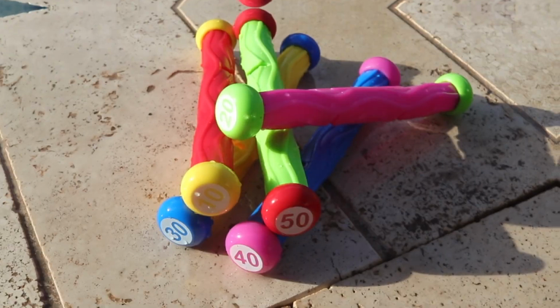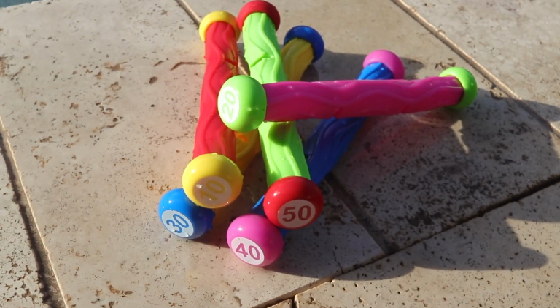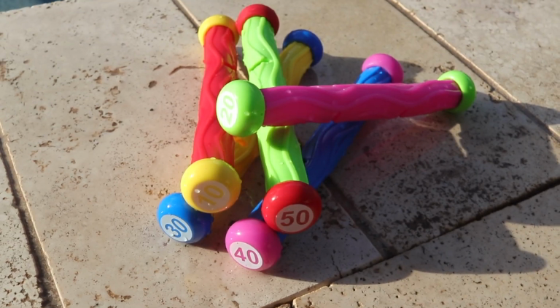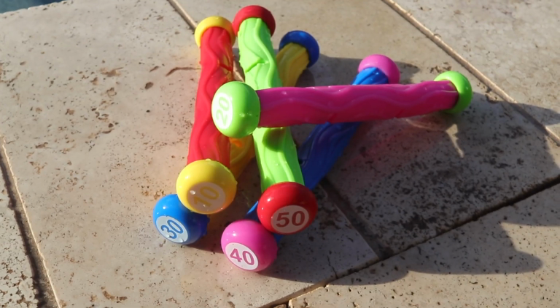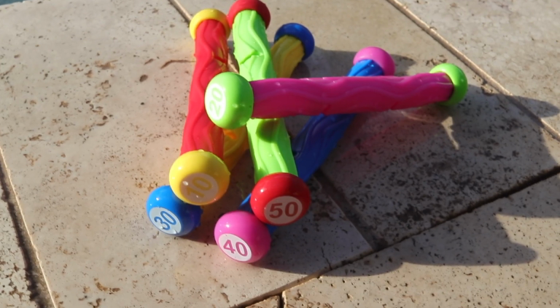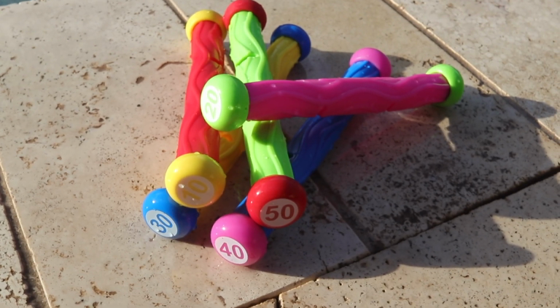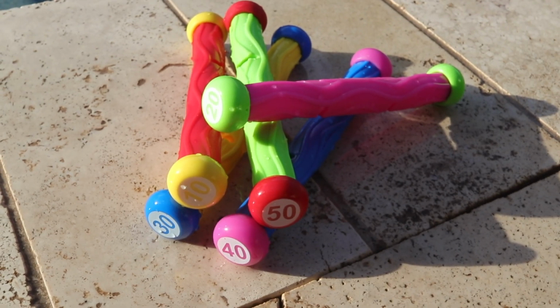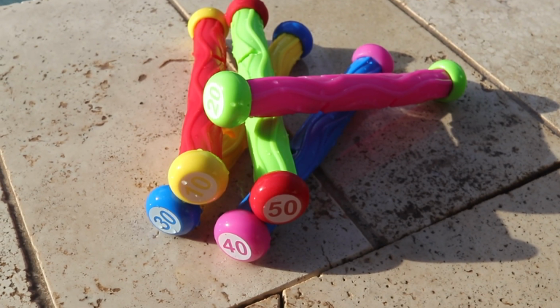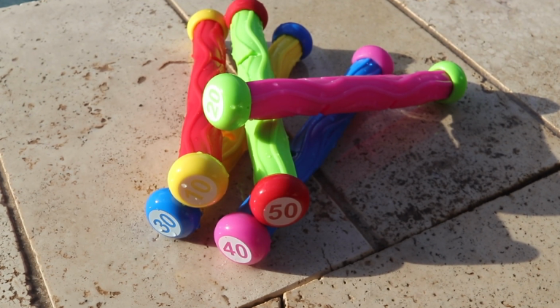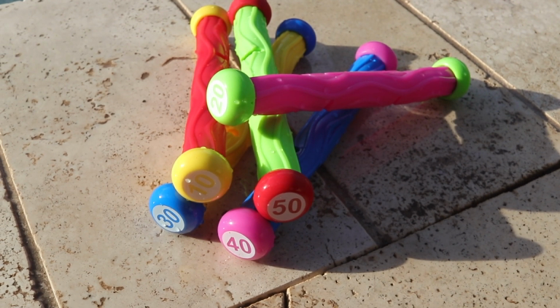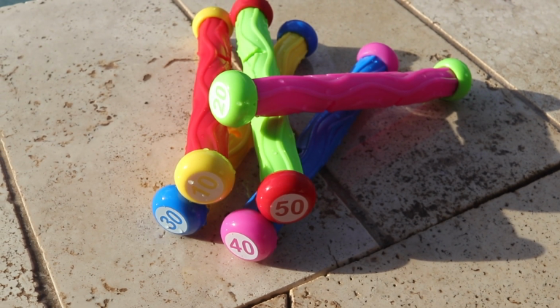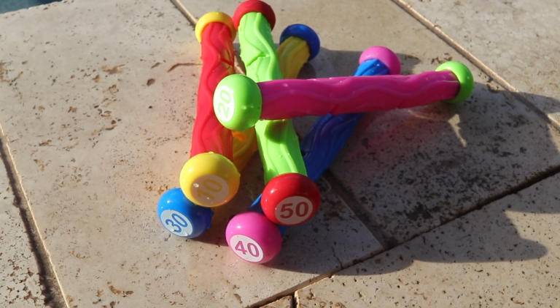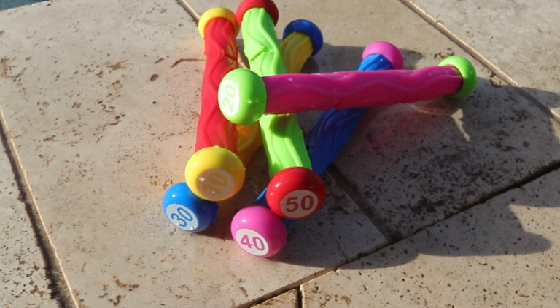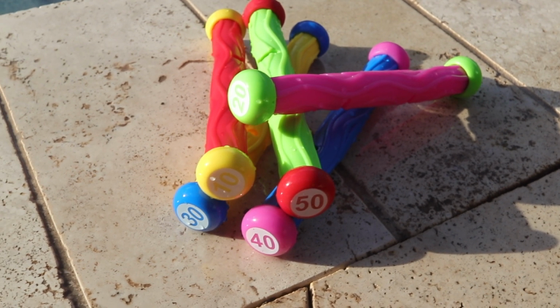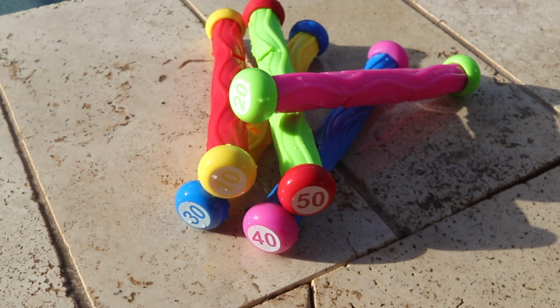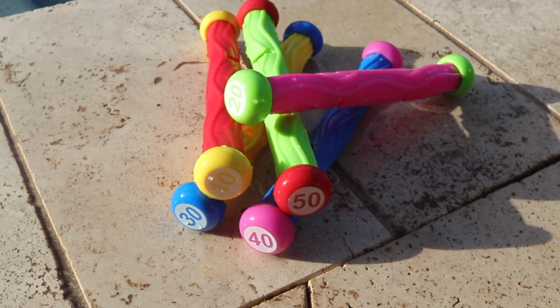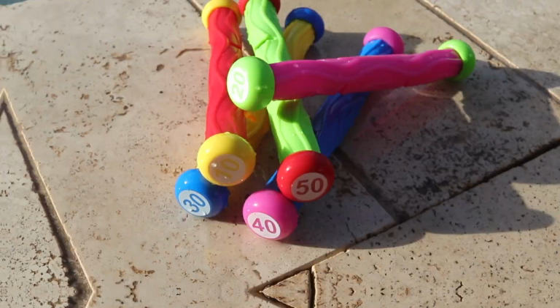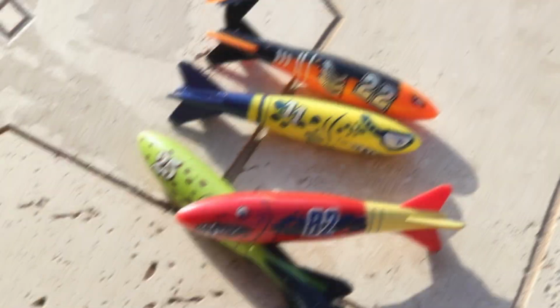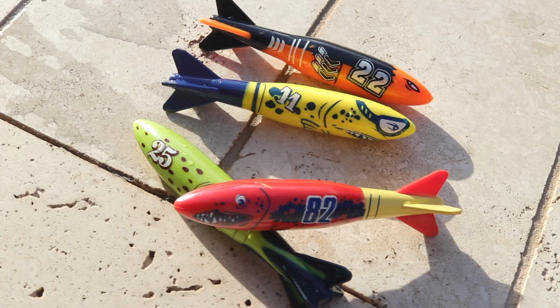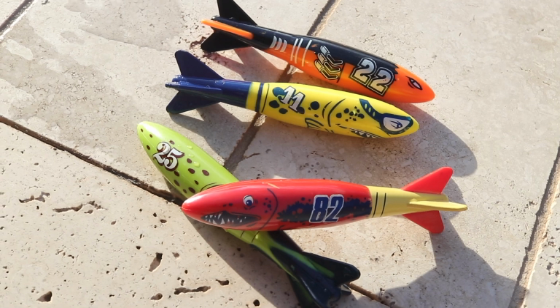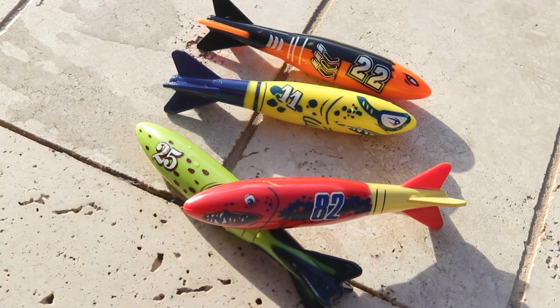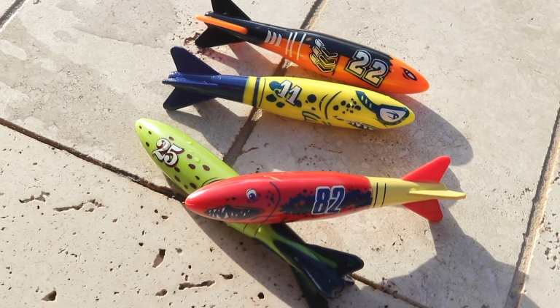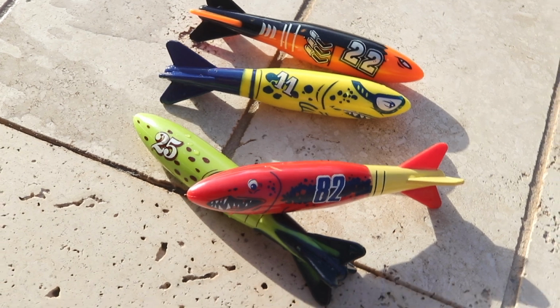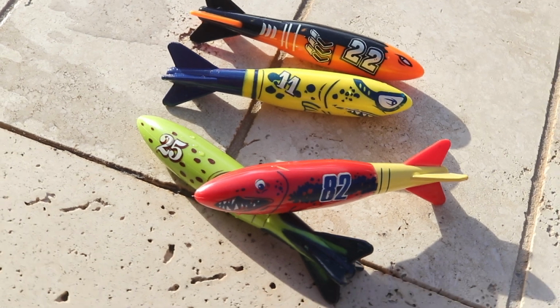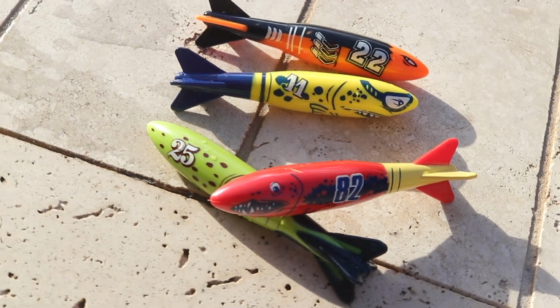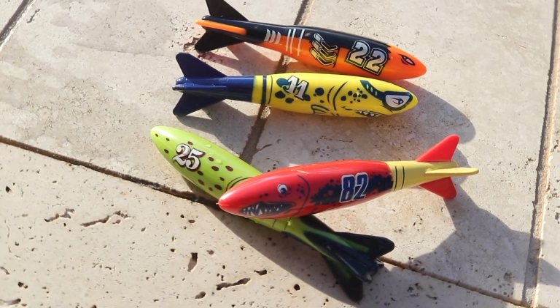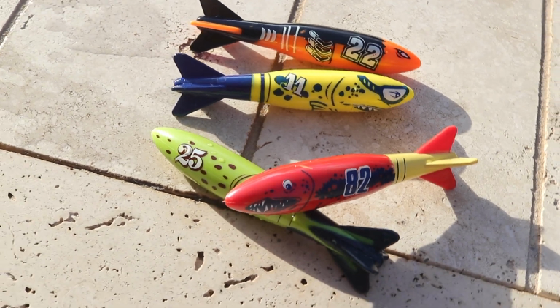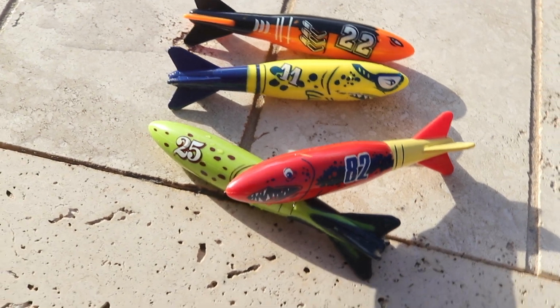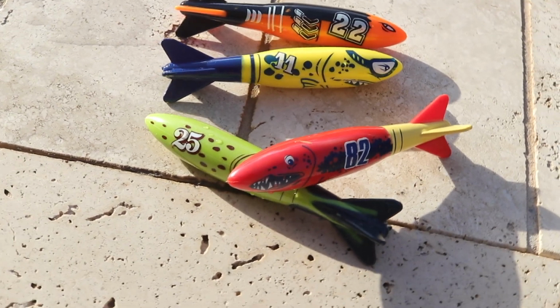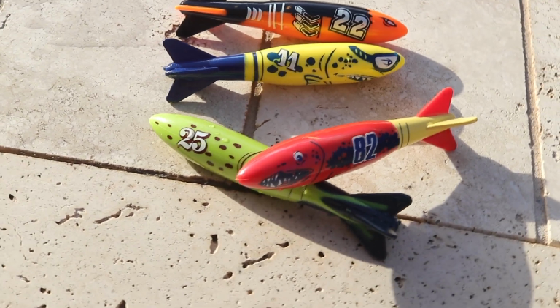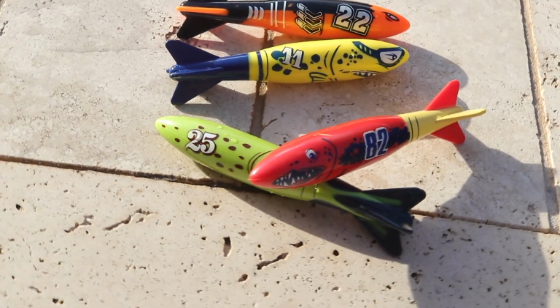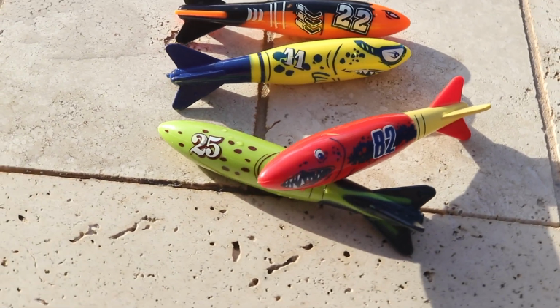Hours of fun in the pool. Create your own diving games with these fun pool toys this summer.